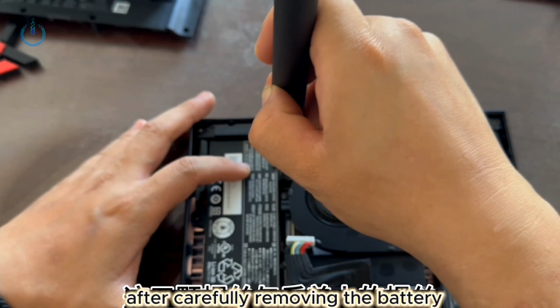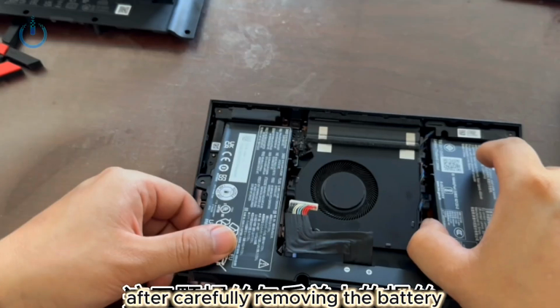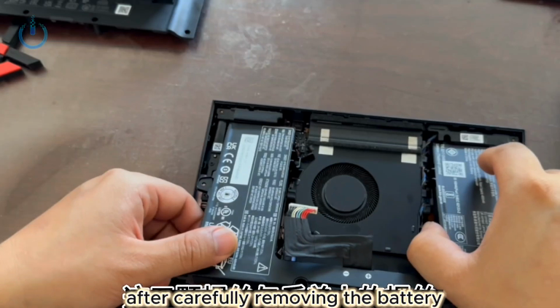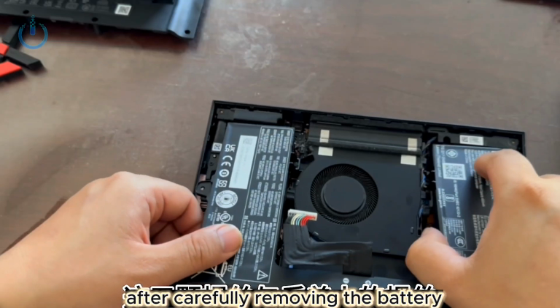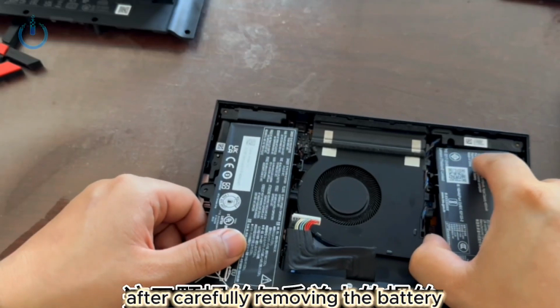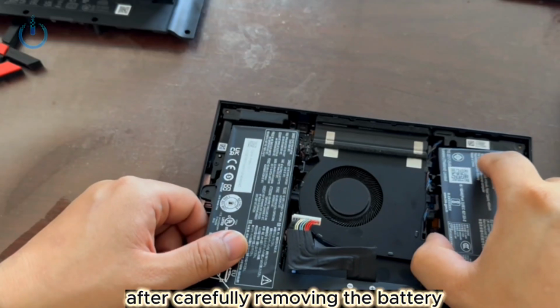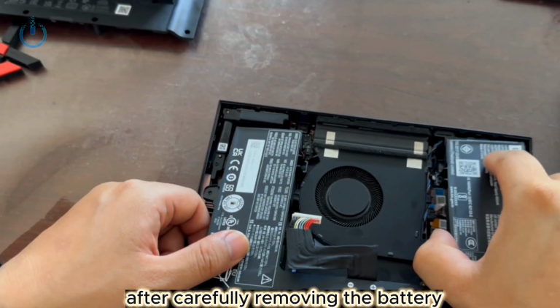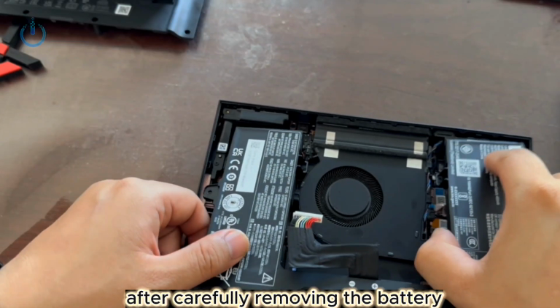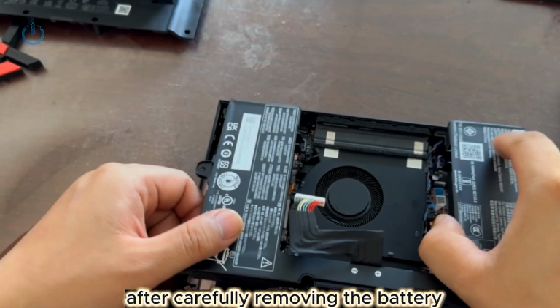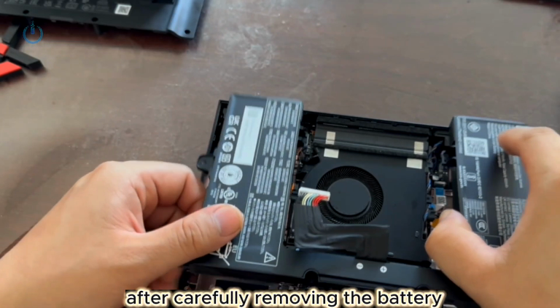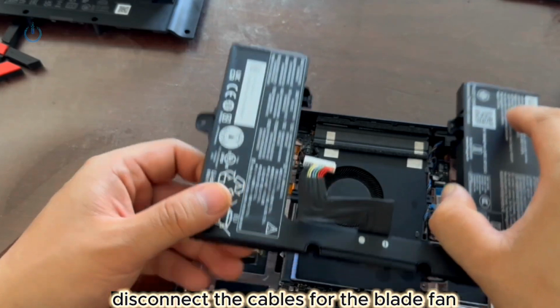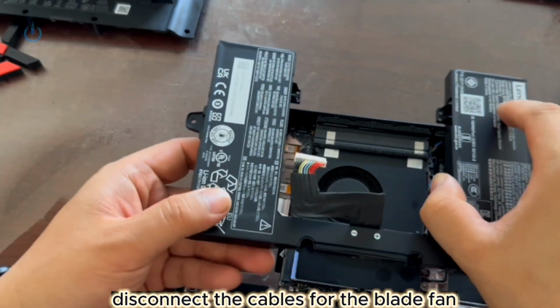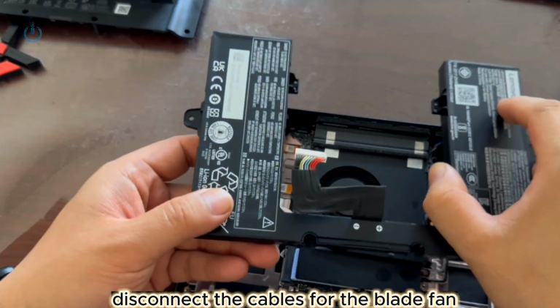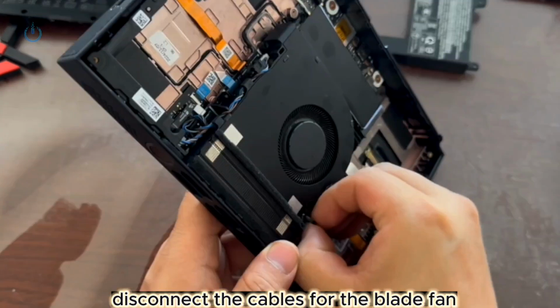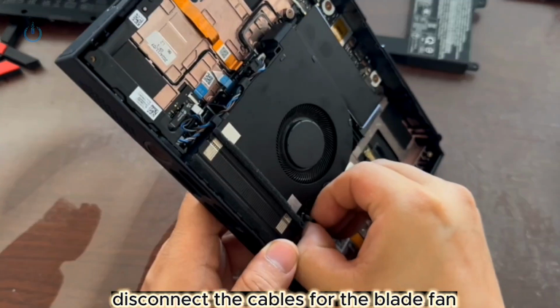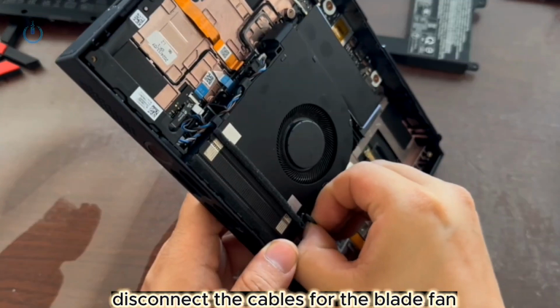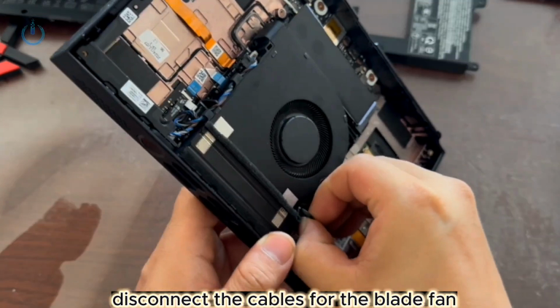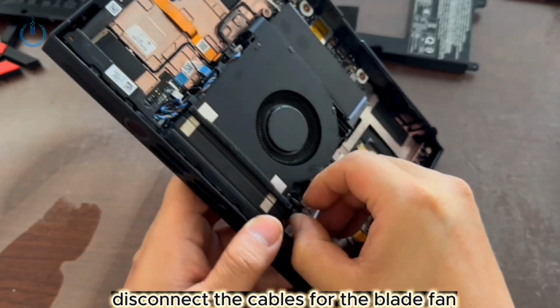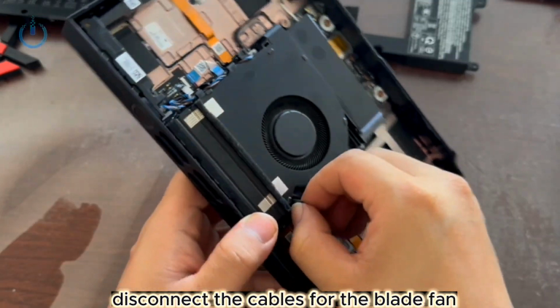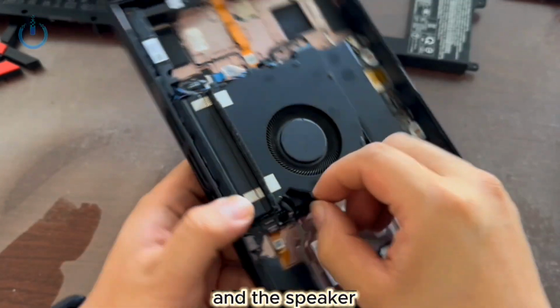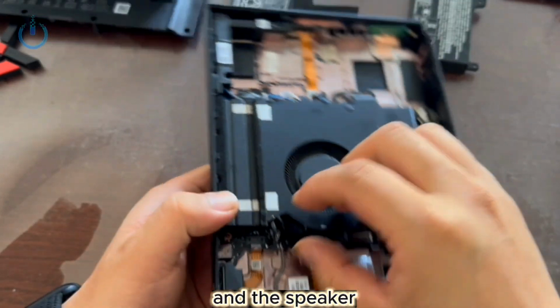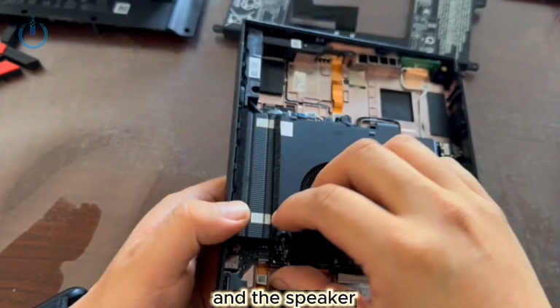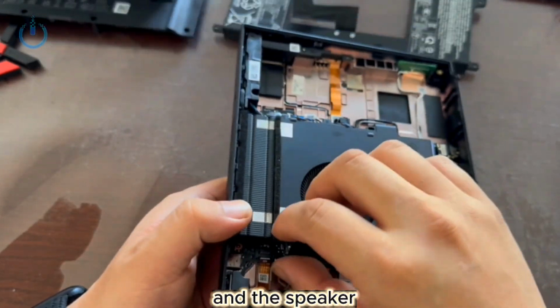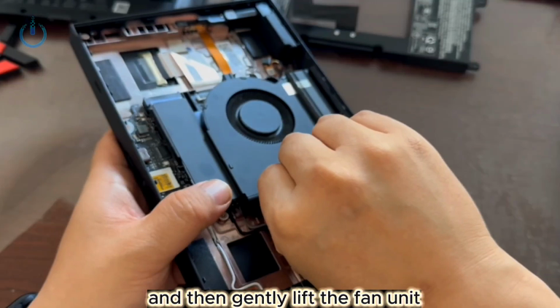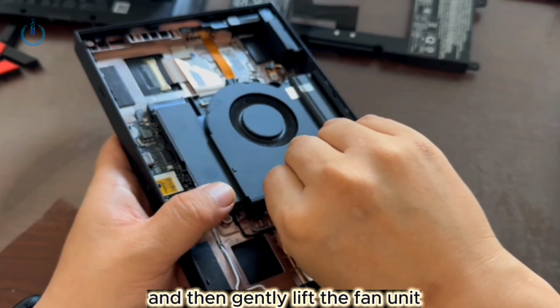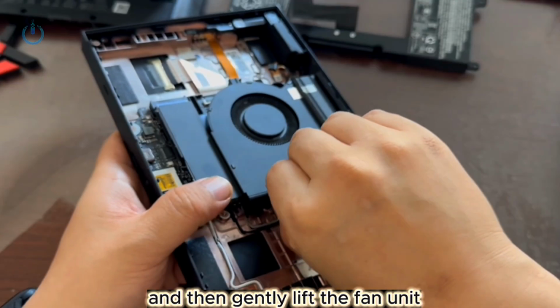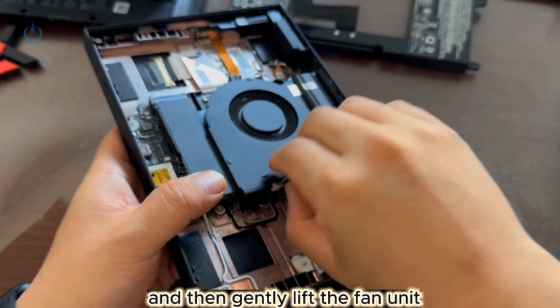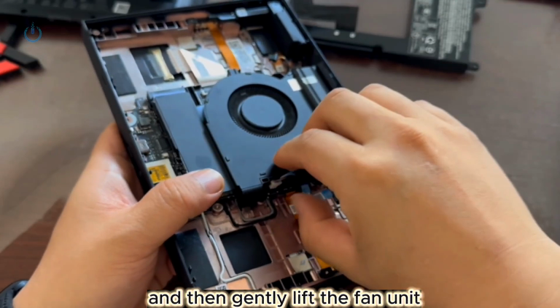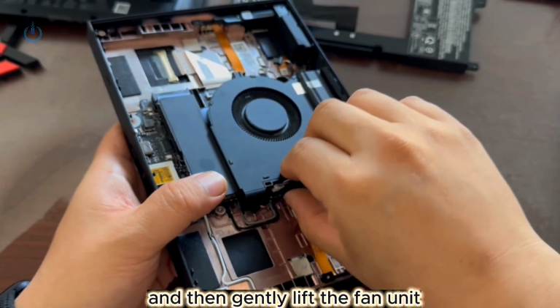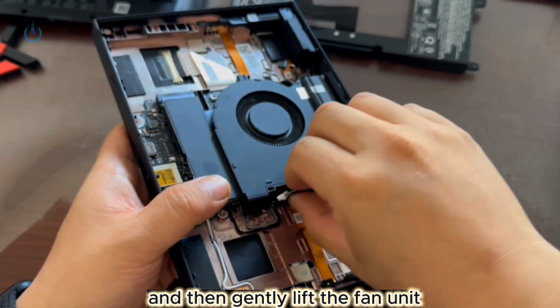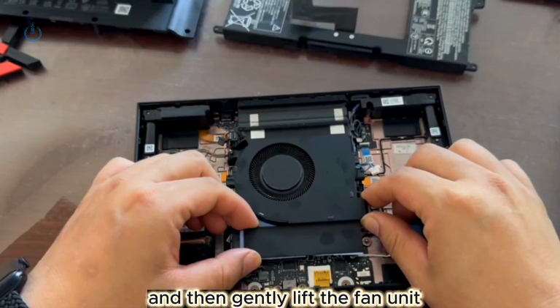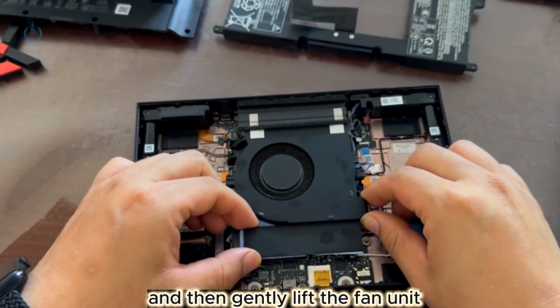After carefully removing the battery, disconnect the cables for the blade fan and the speaker, and then gently lift the fan unit.